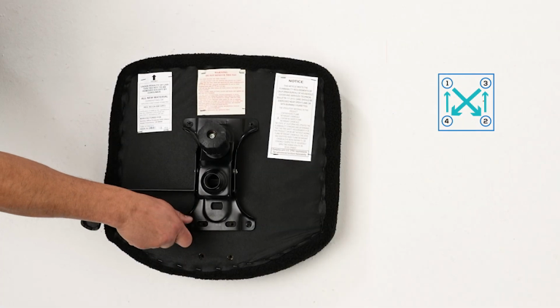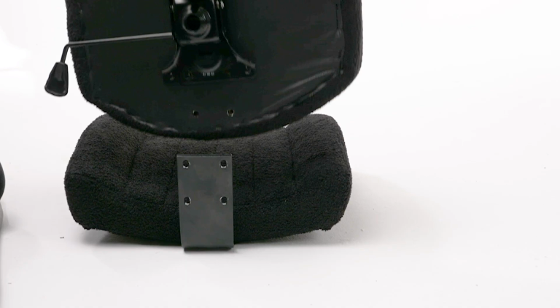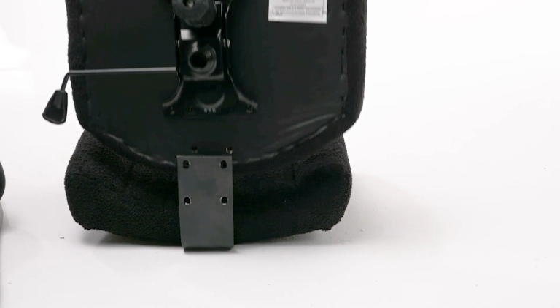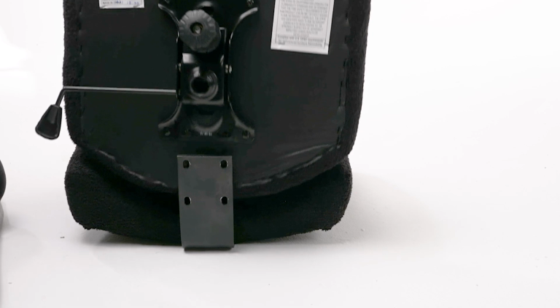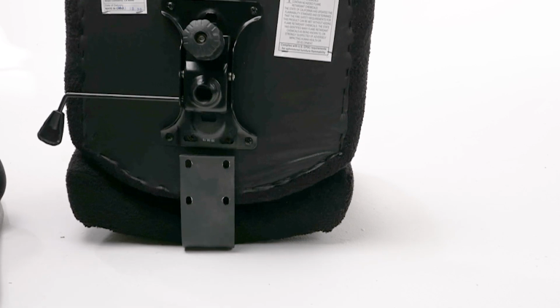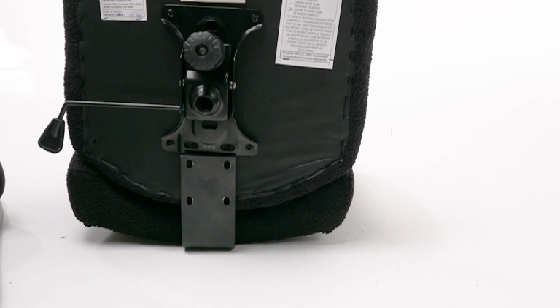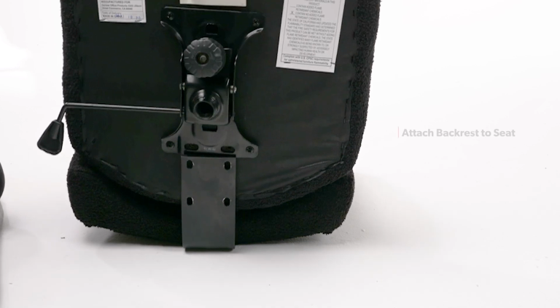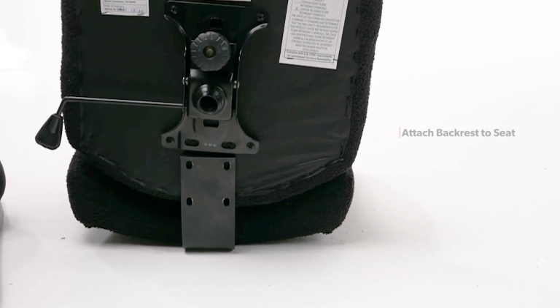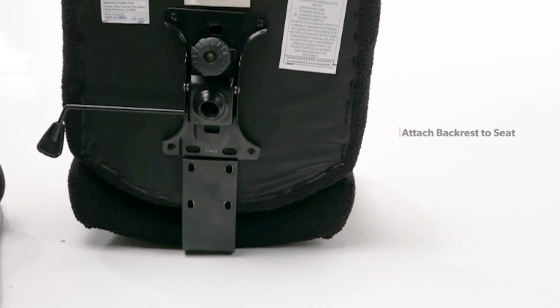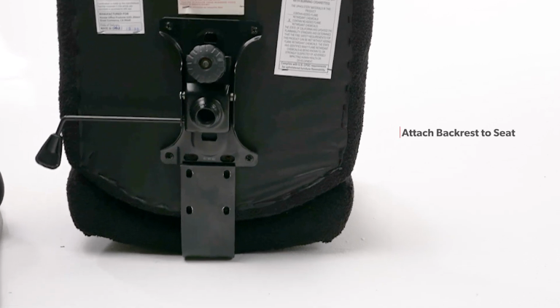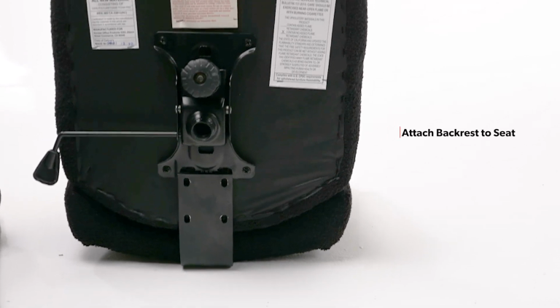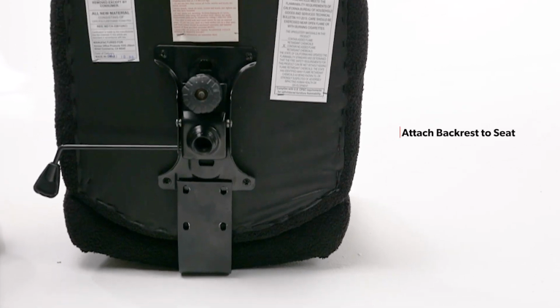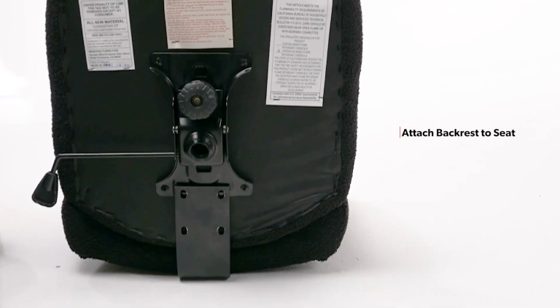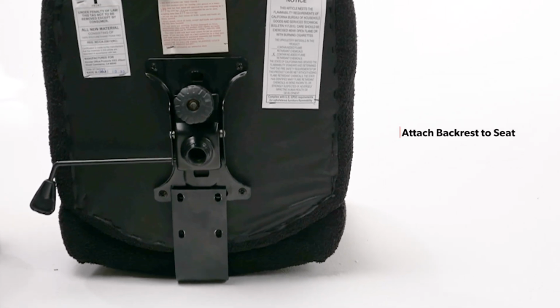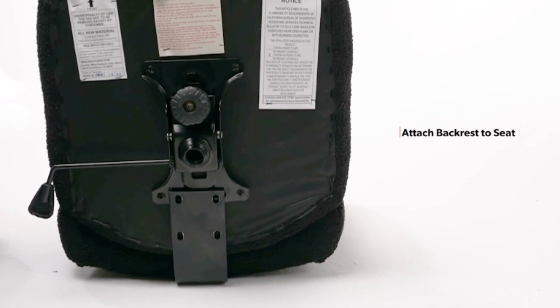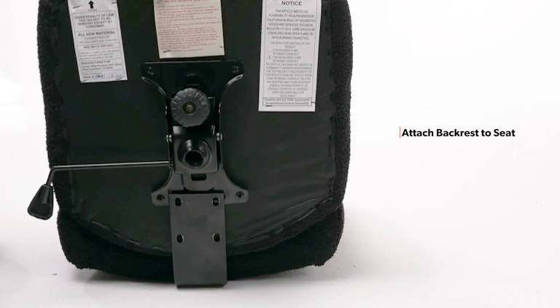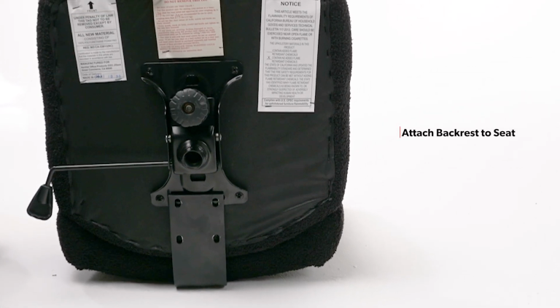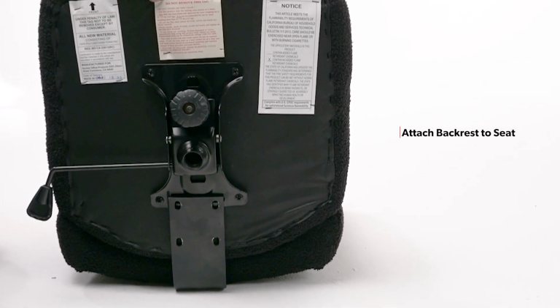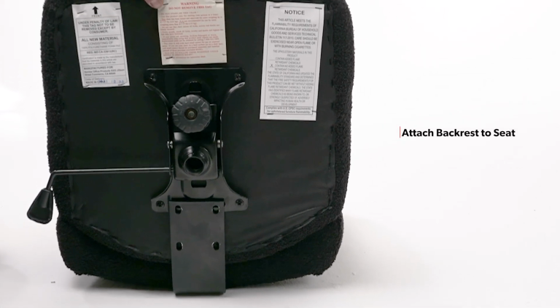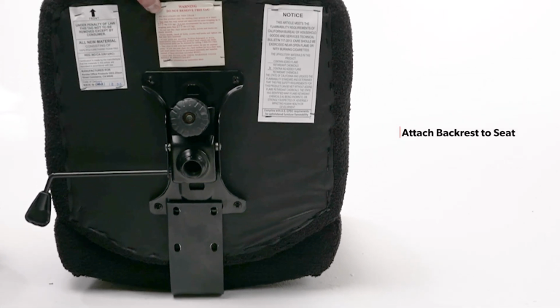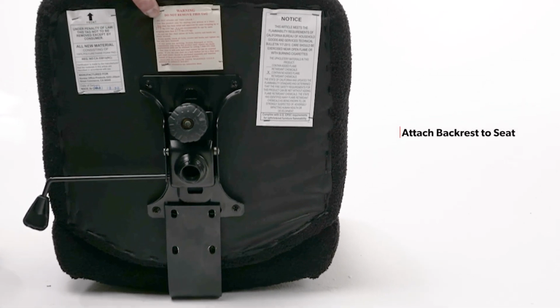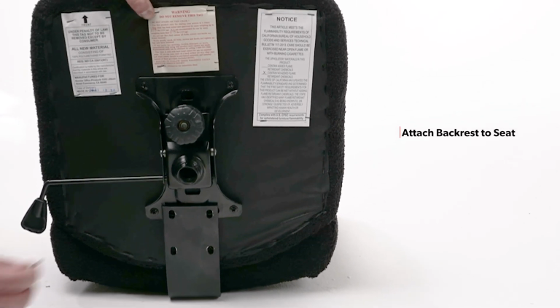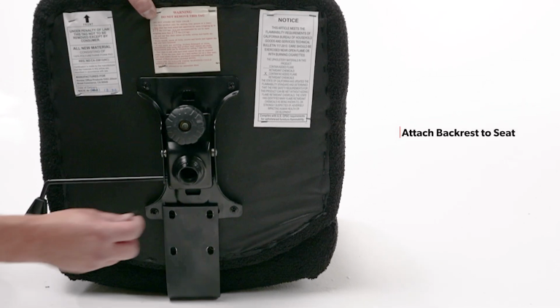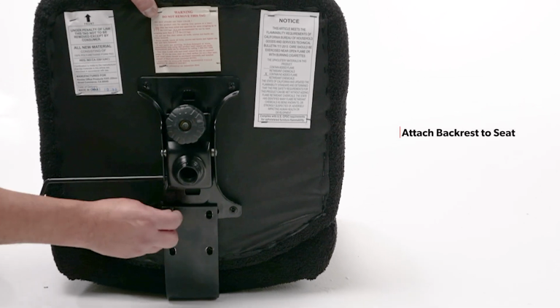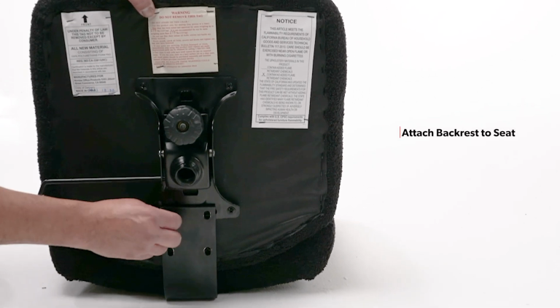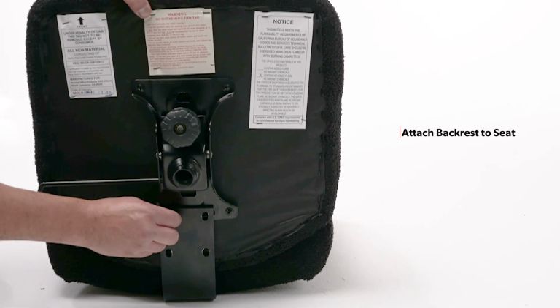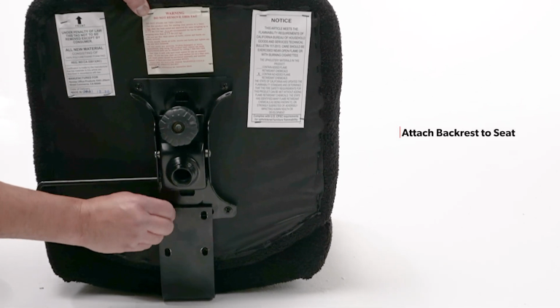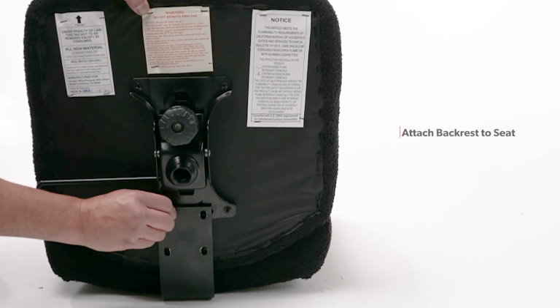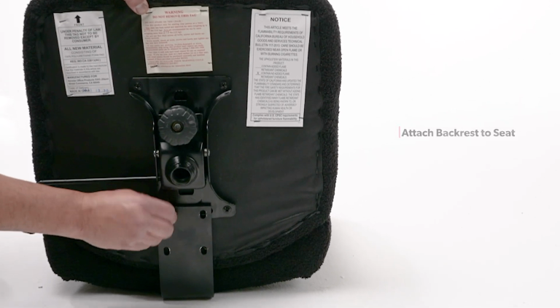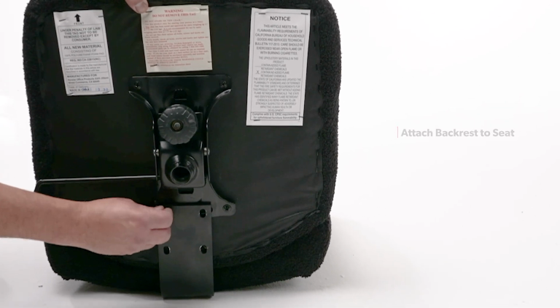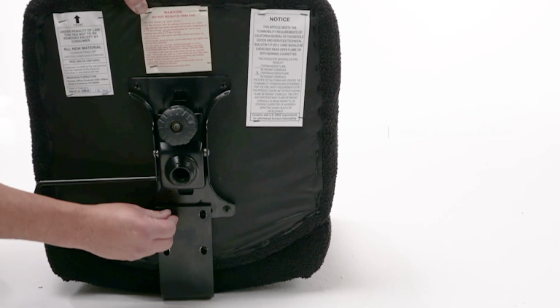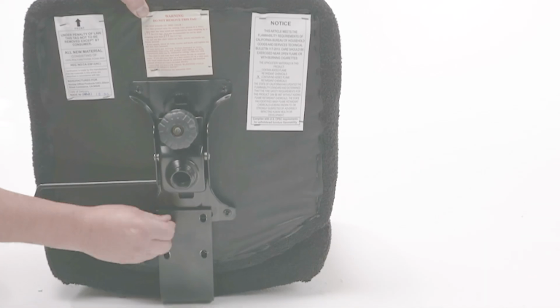Next, connect your backrest to the bottom of the seat cushion with the included L-bar screws.